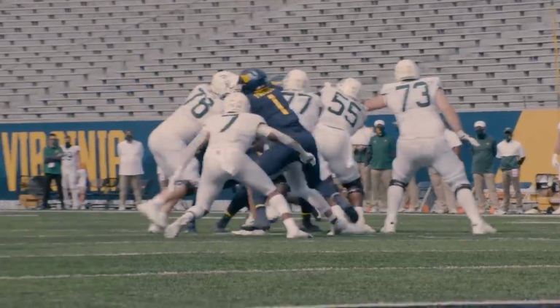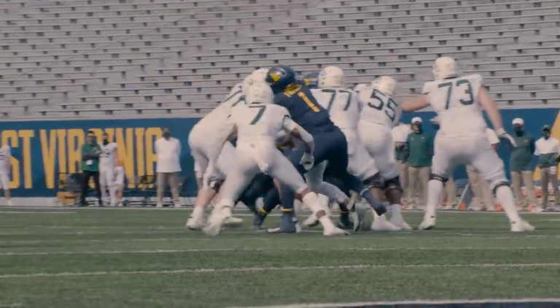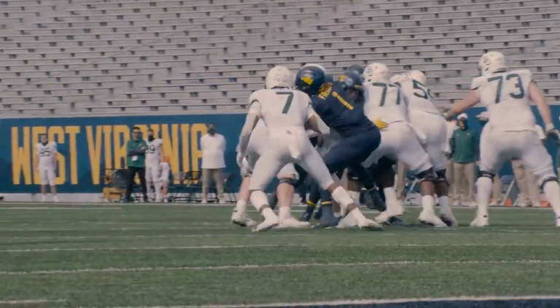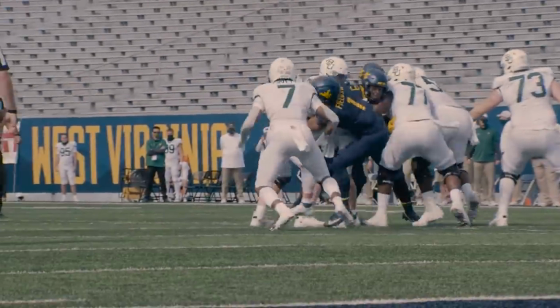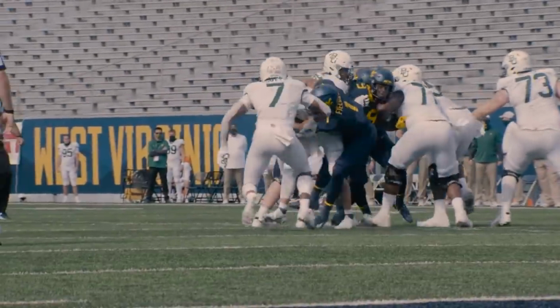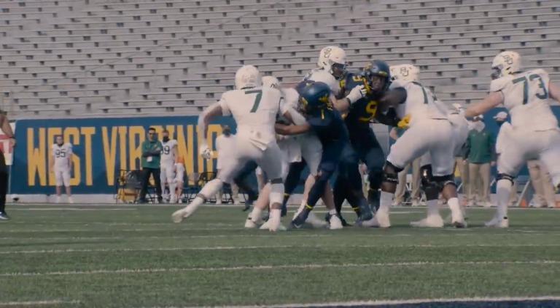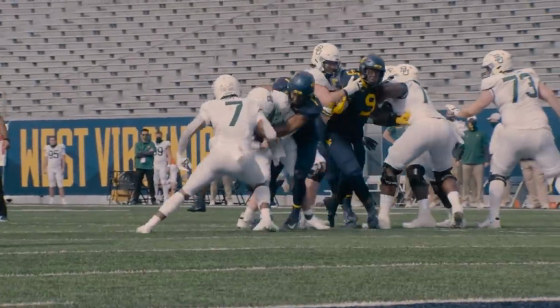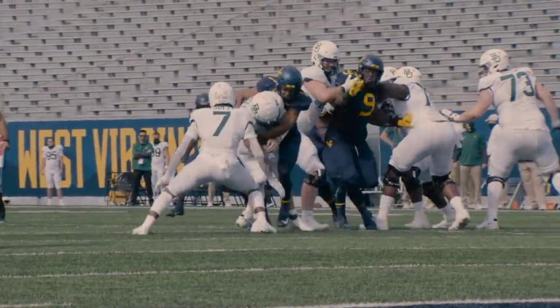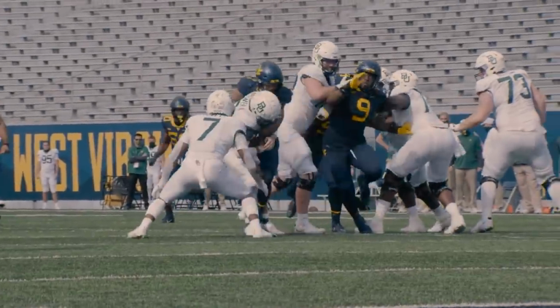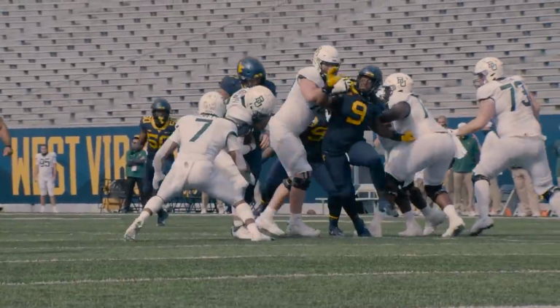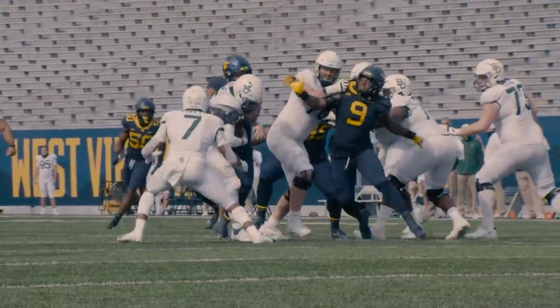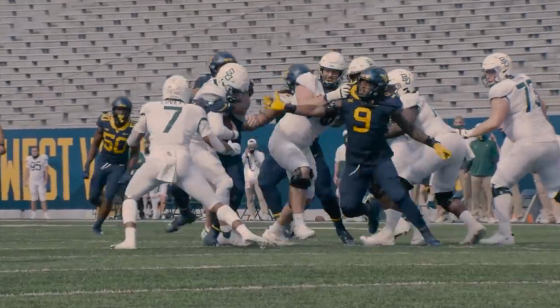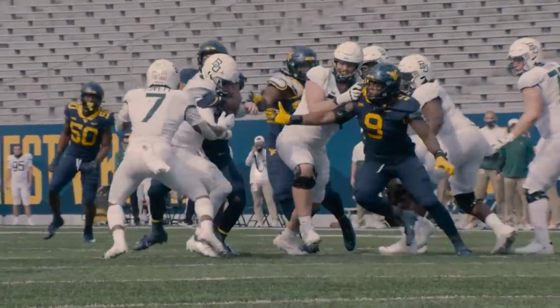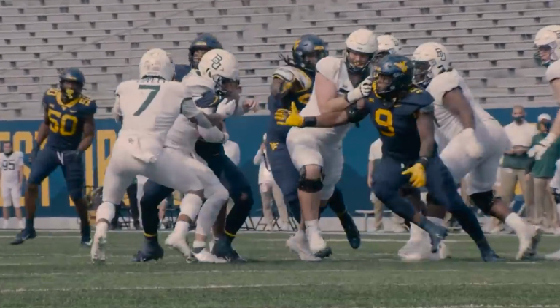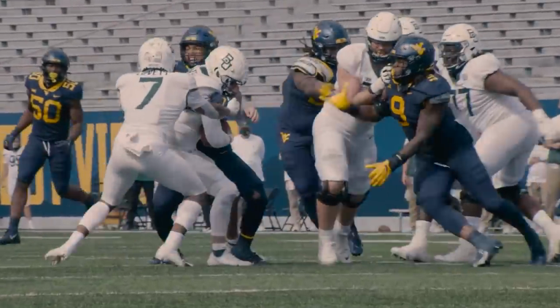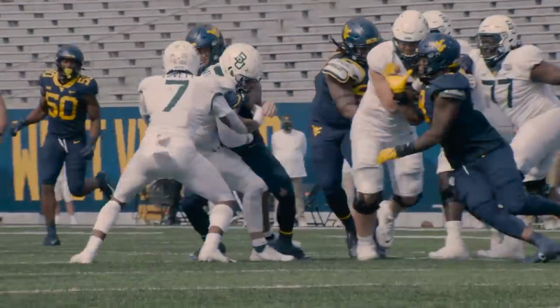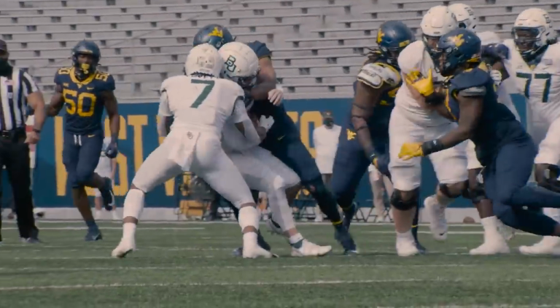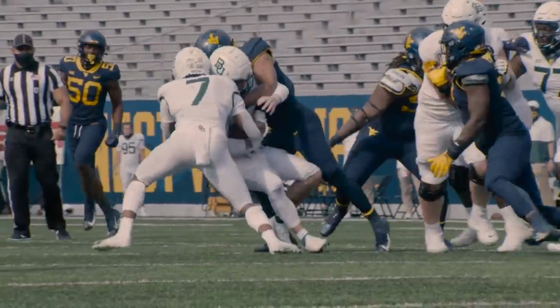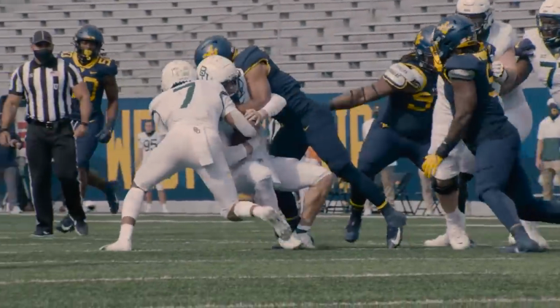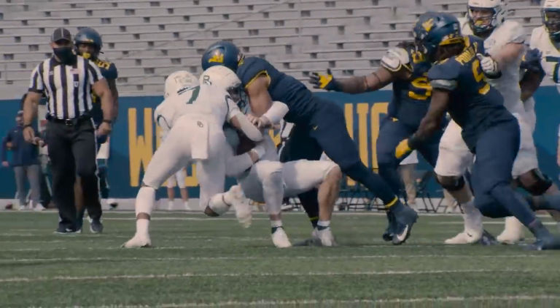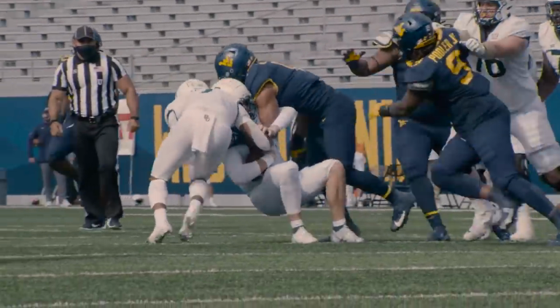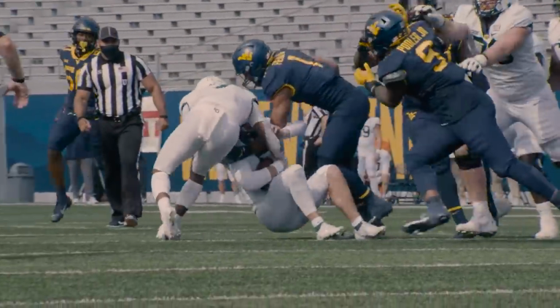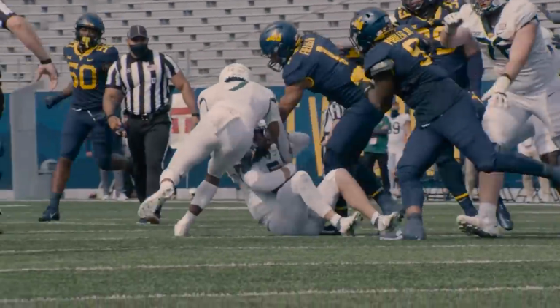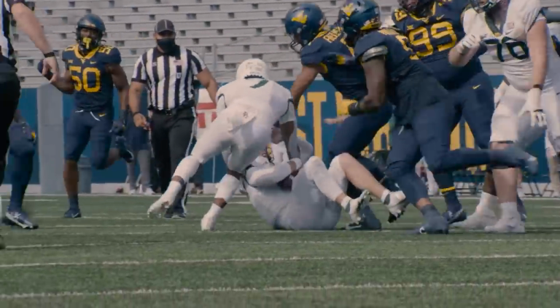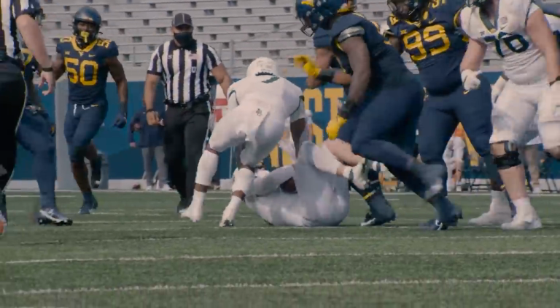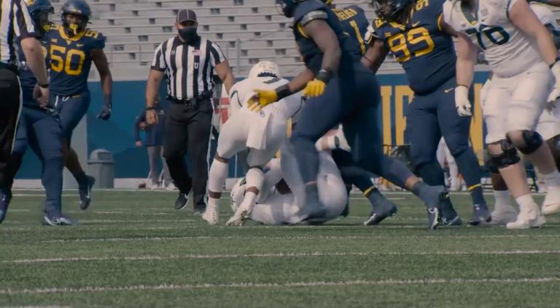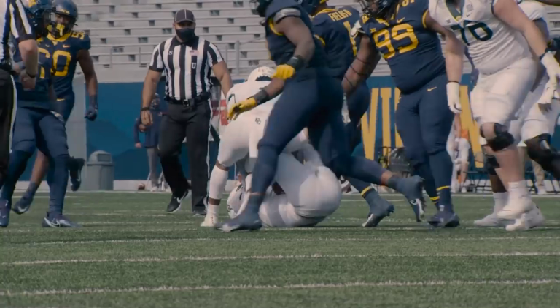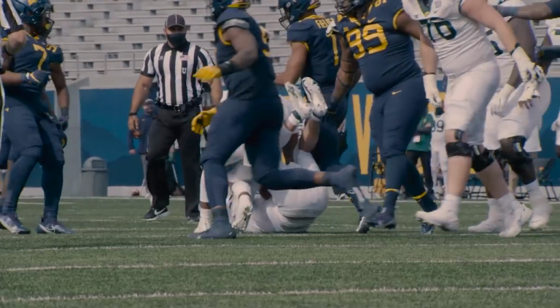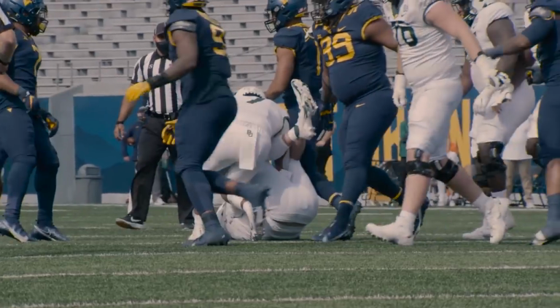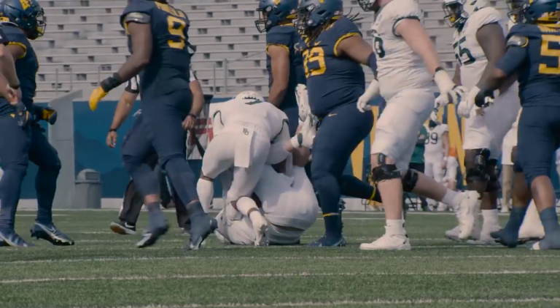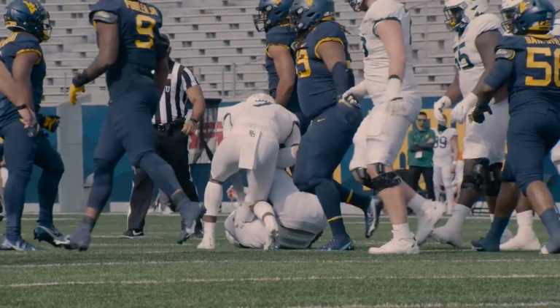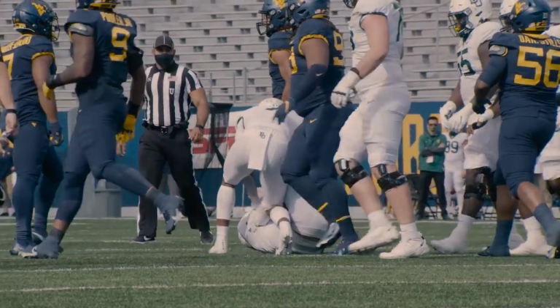You want linebackers that are finishers, and there's no doubt about it, Tony Fields is a finisher.